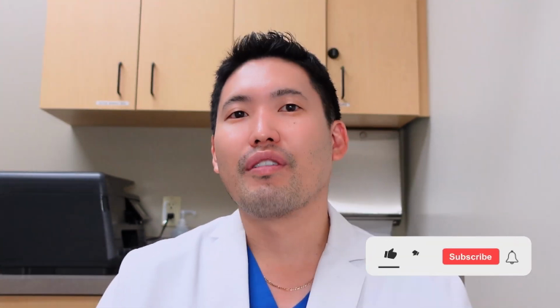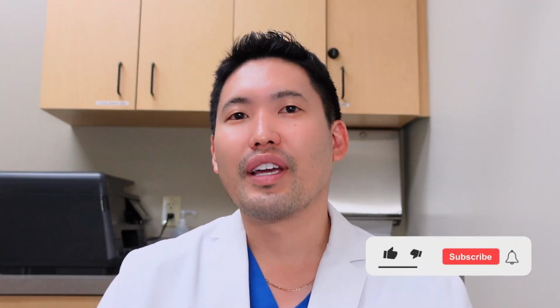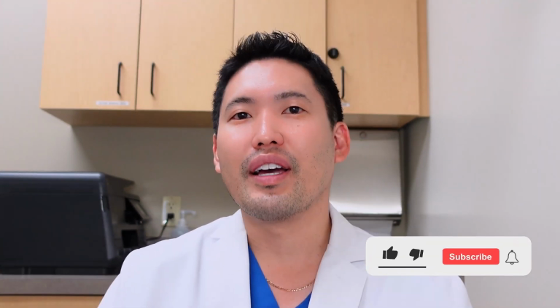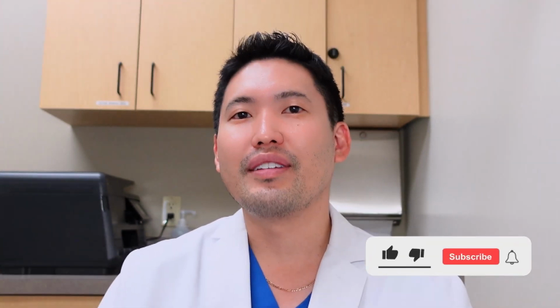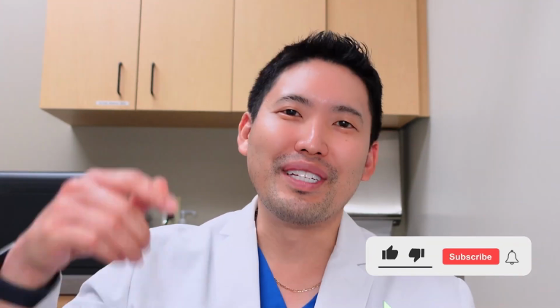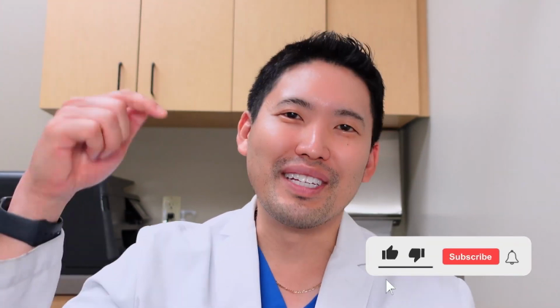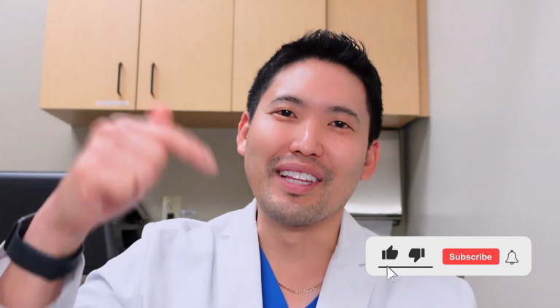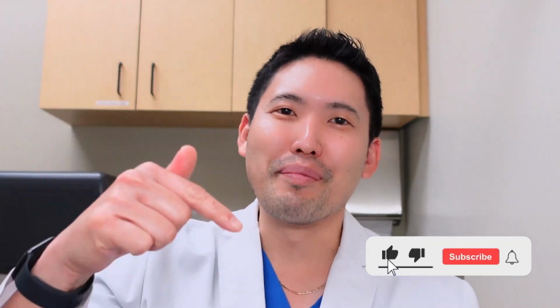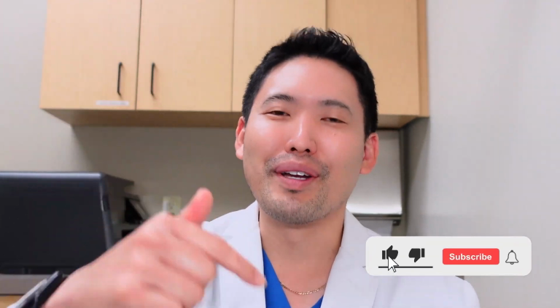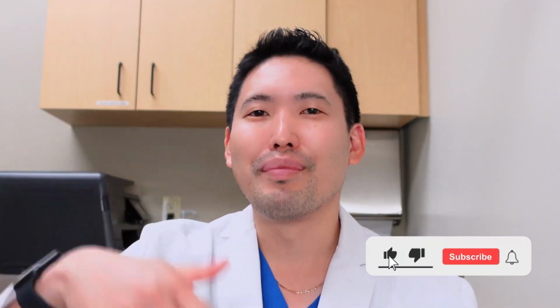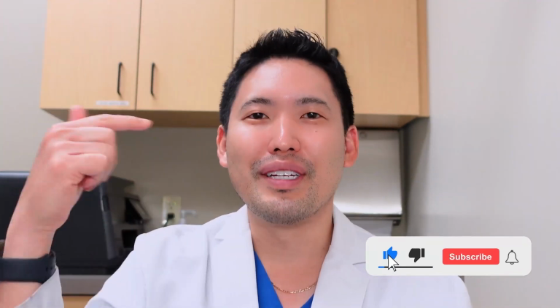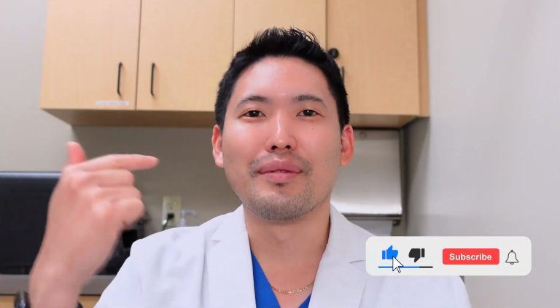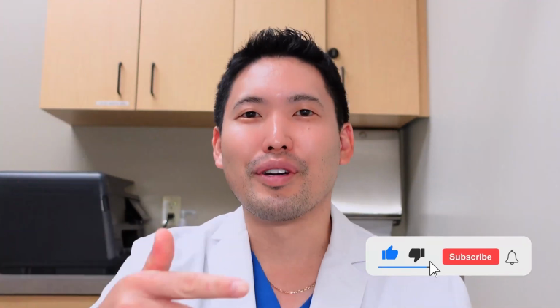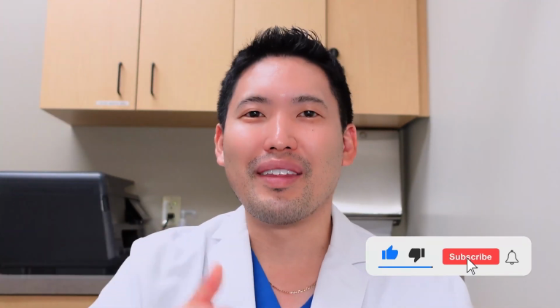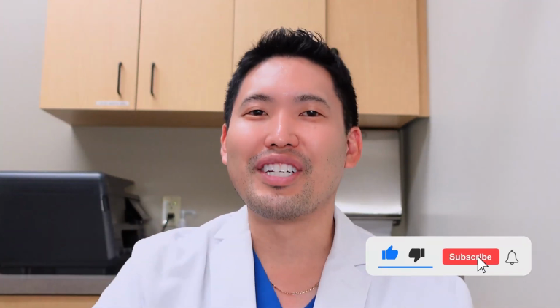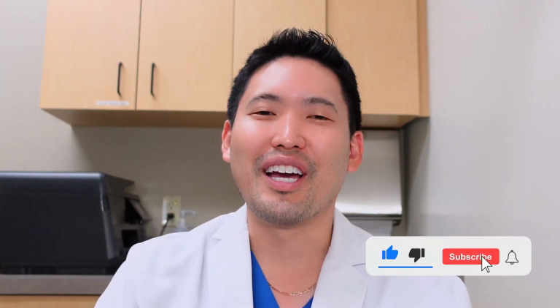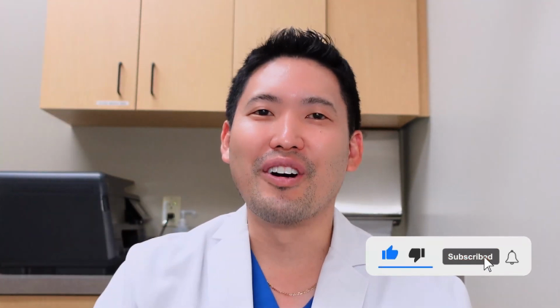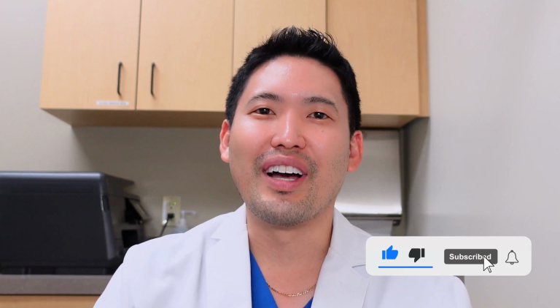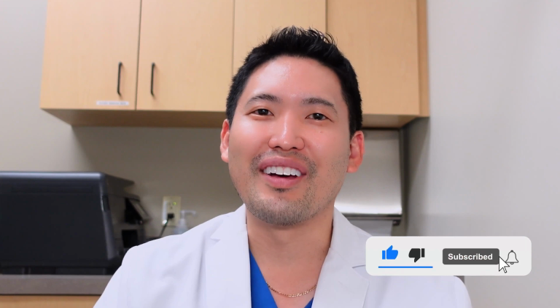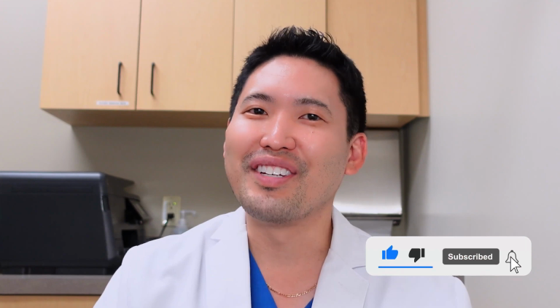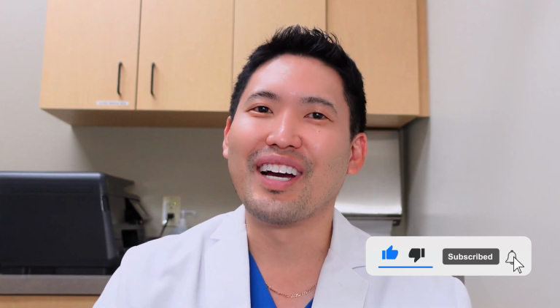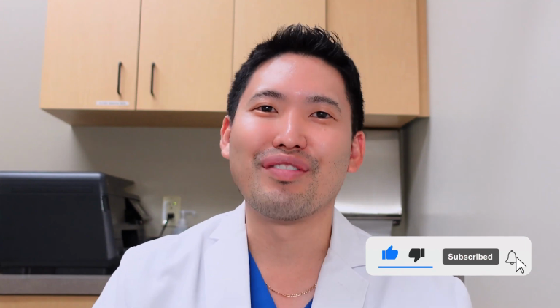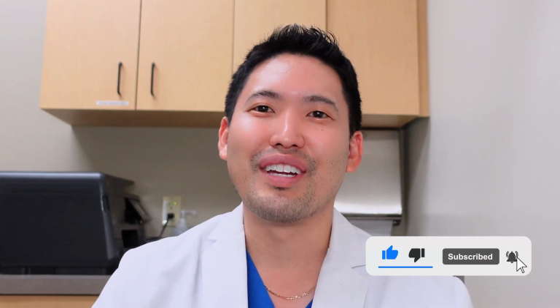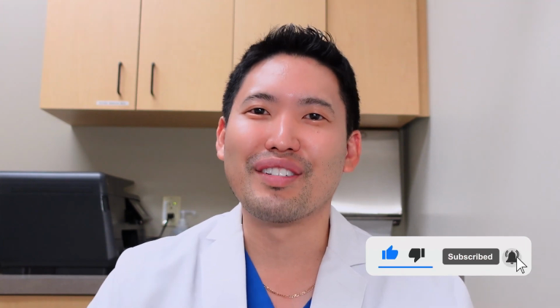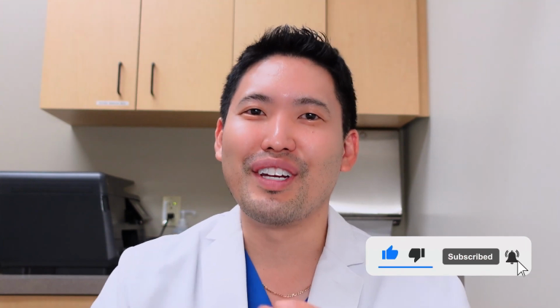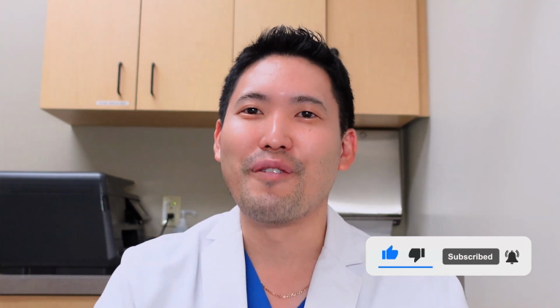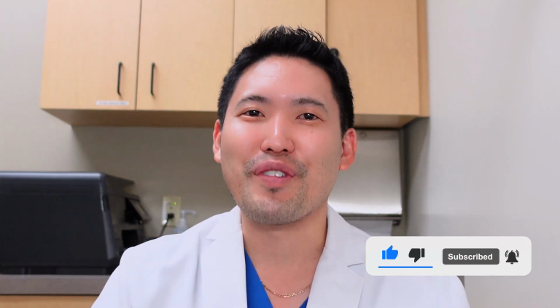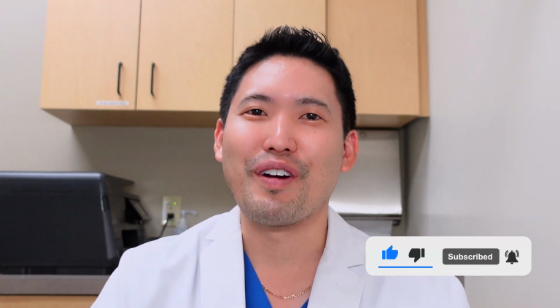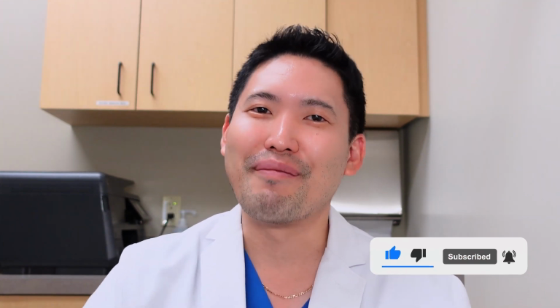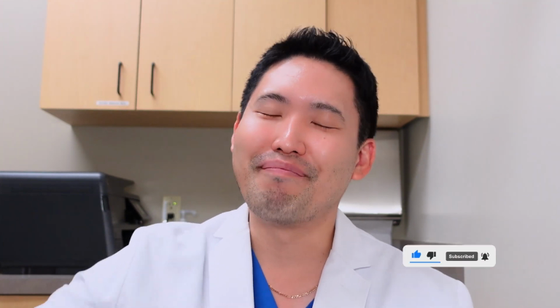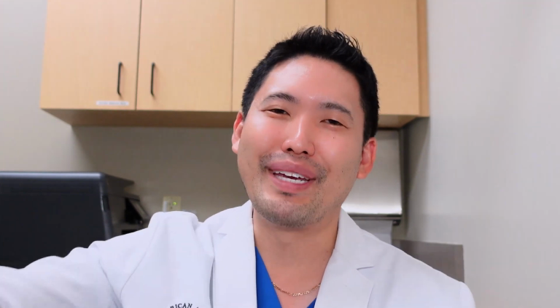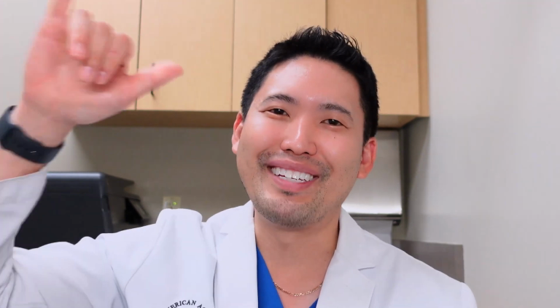All right guys, please hit the like button, subscribe to the channel, and I'll see you guys for the next video. Peace.